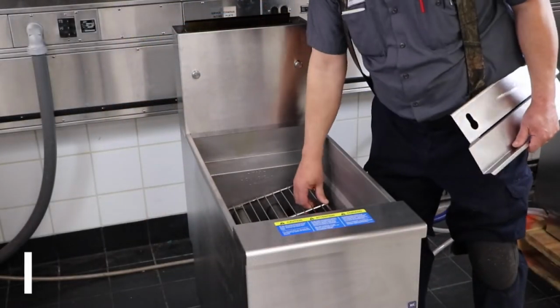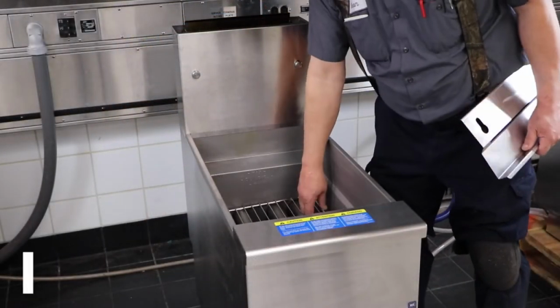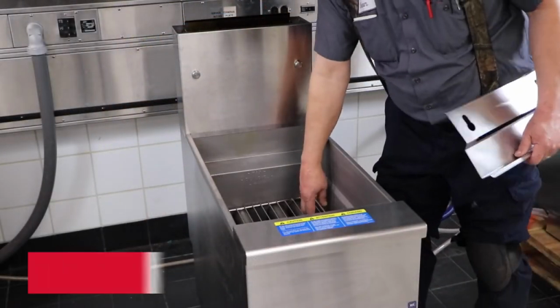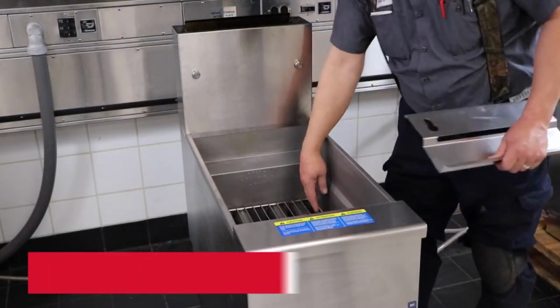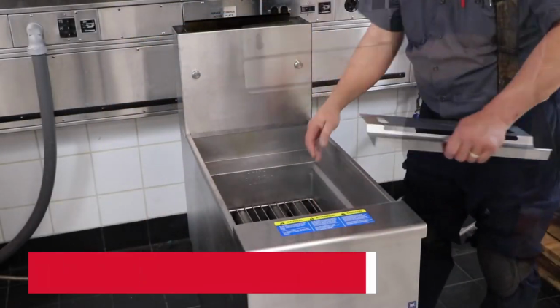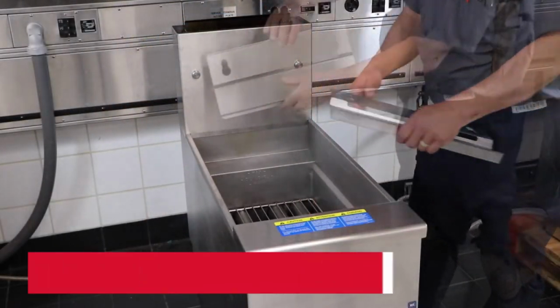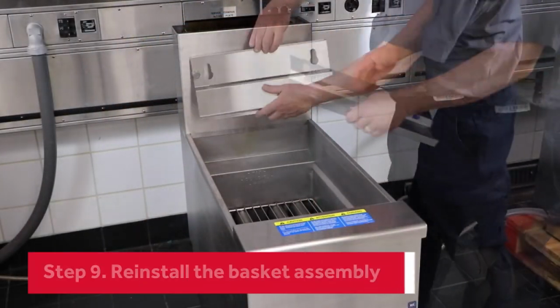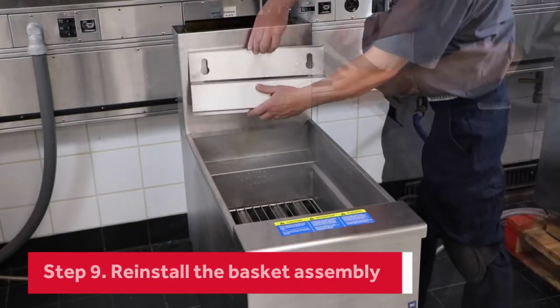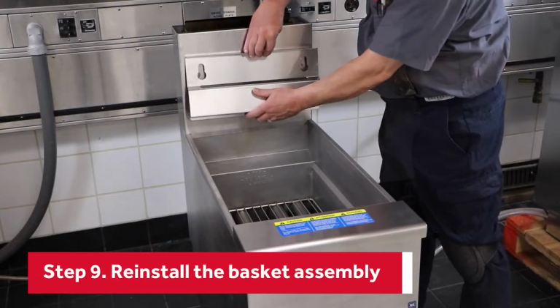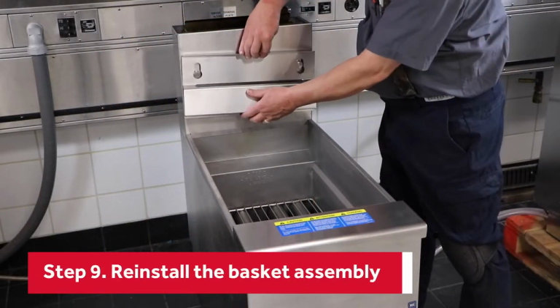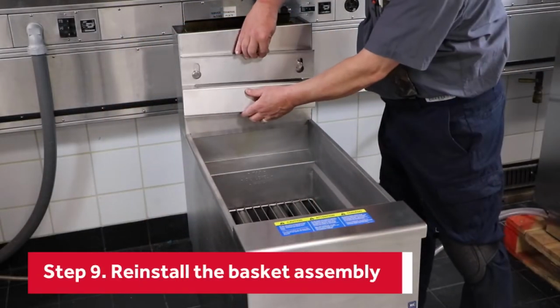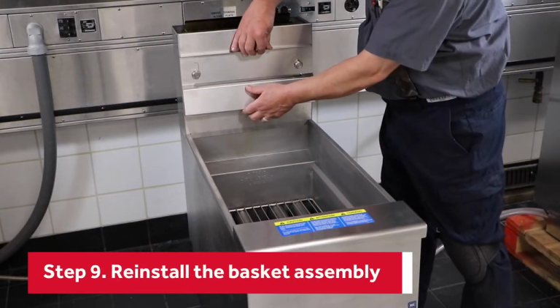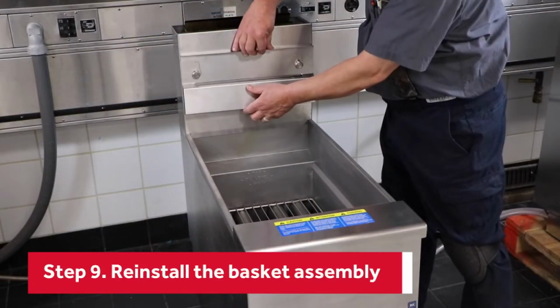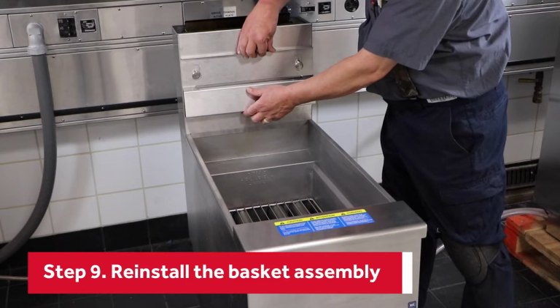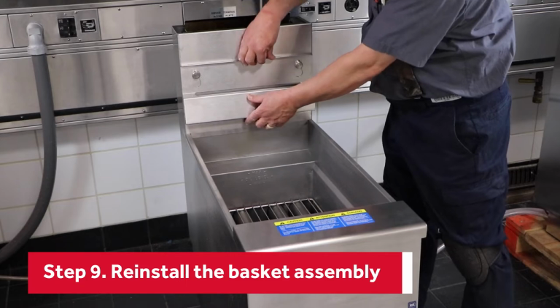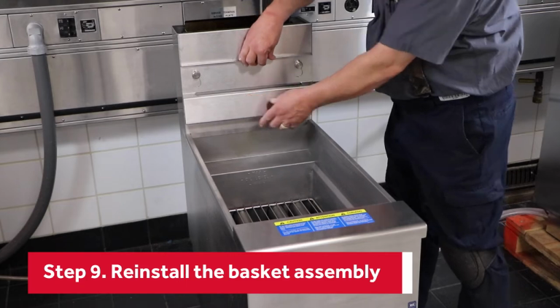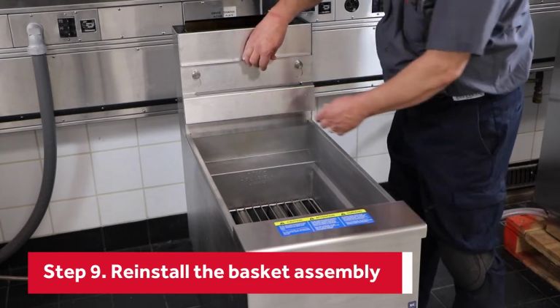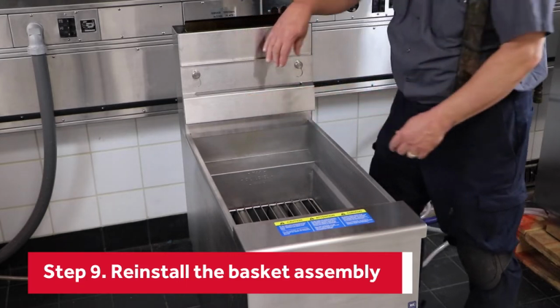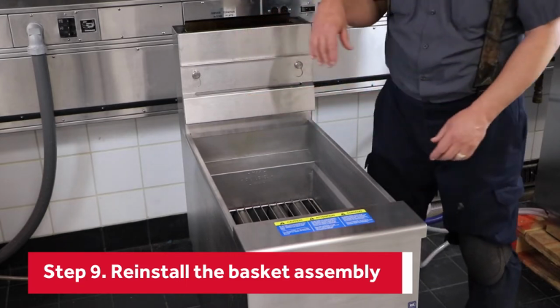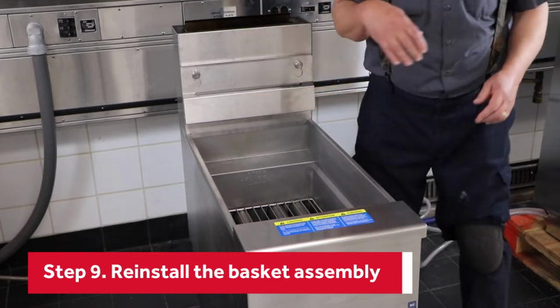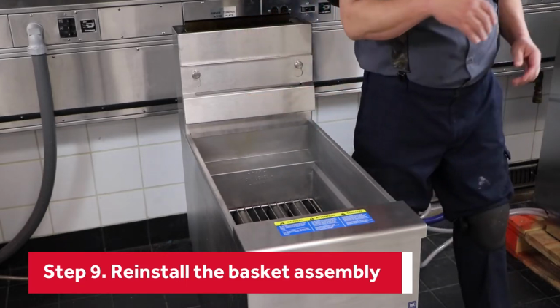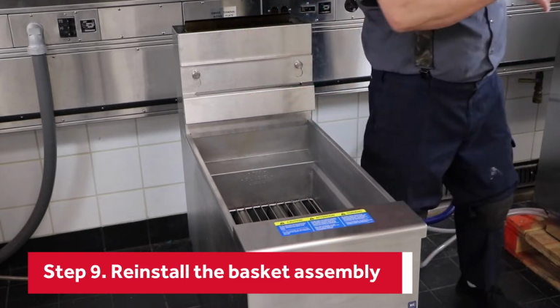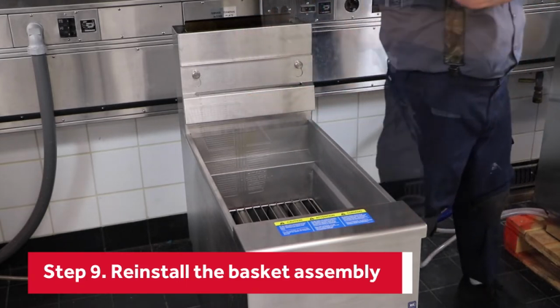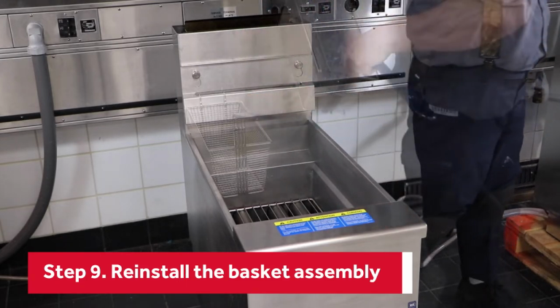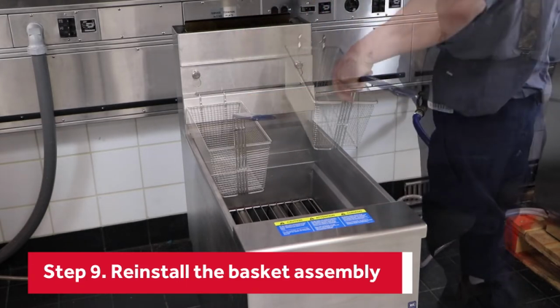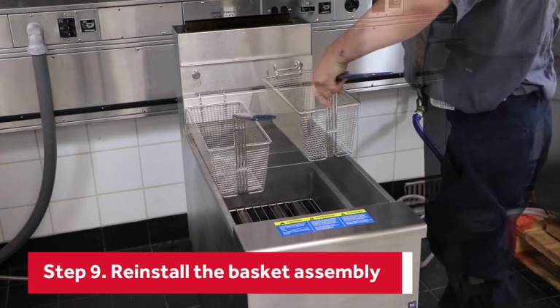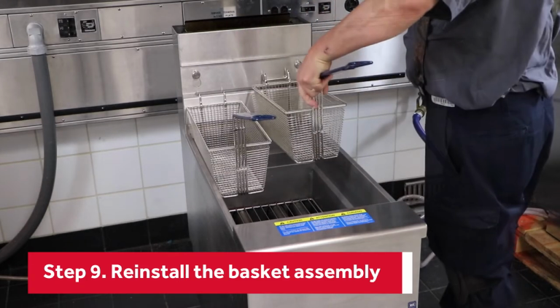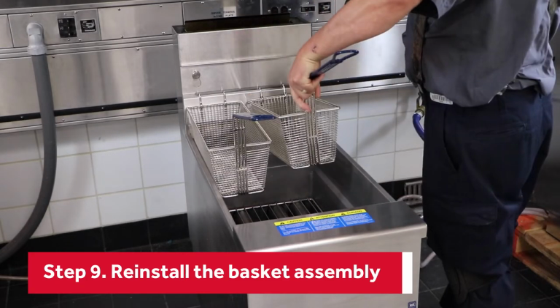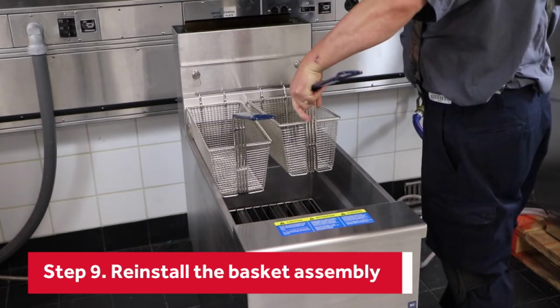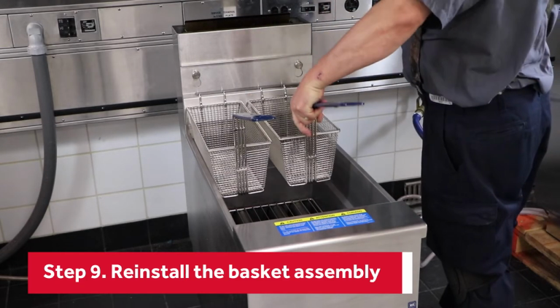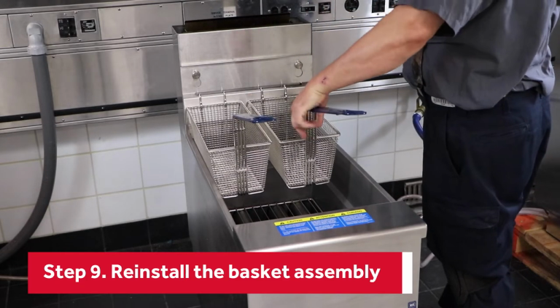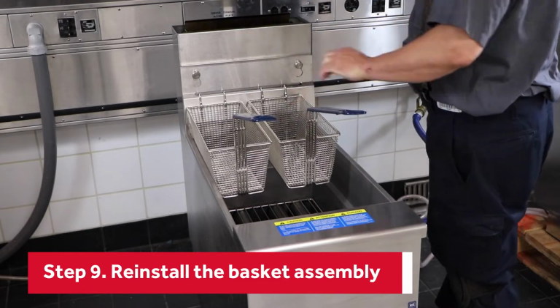Once they're completely dry, install the baskets, tank rack, and basket hanger back to the fryer.